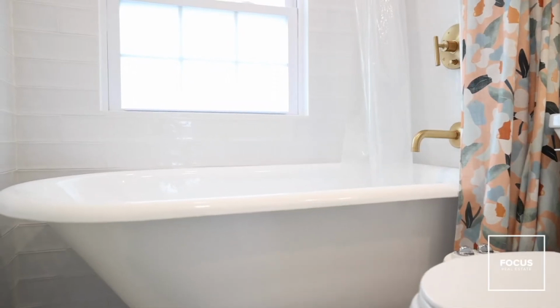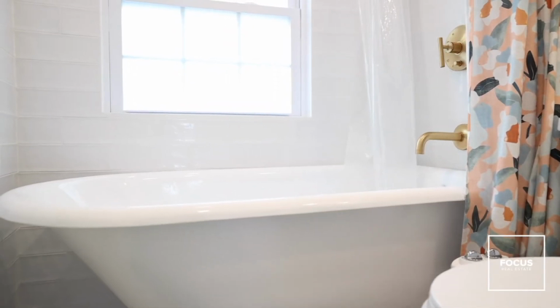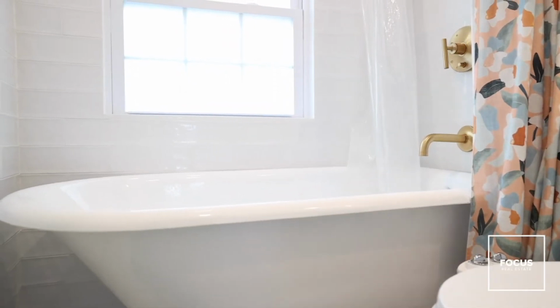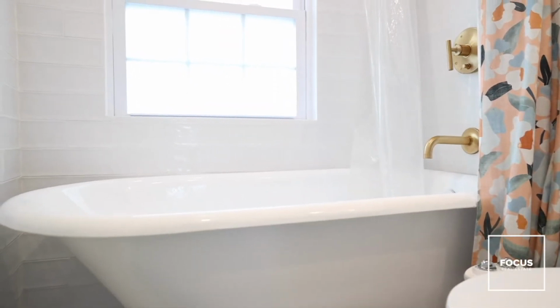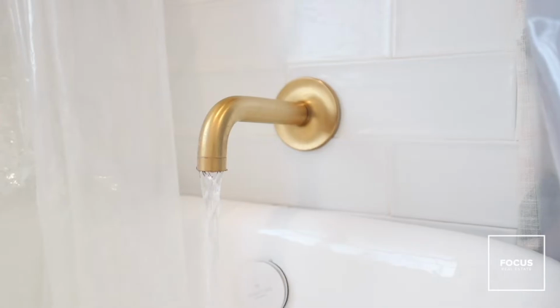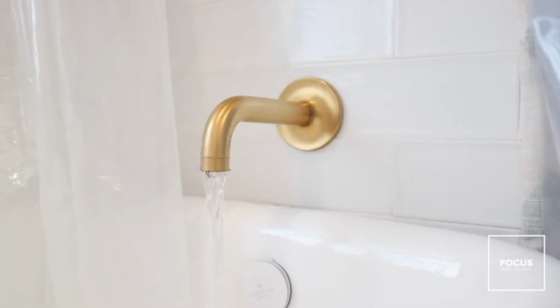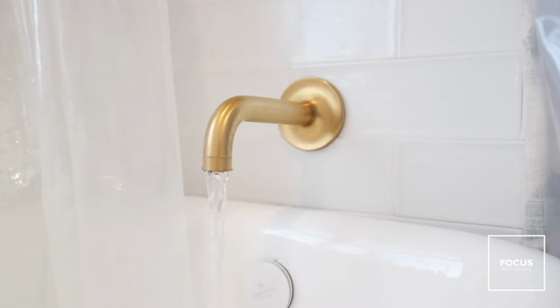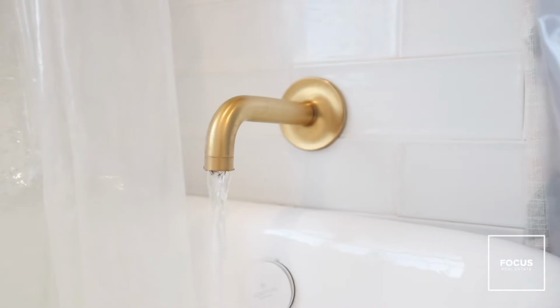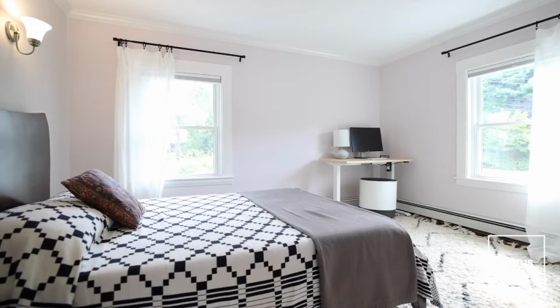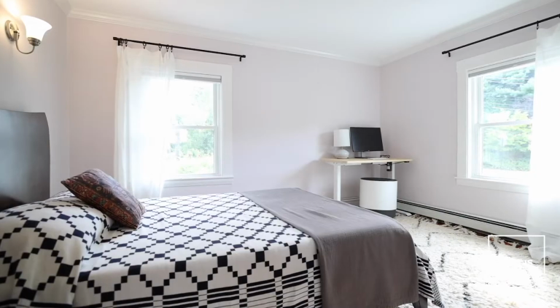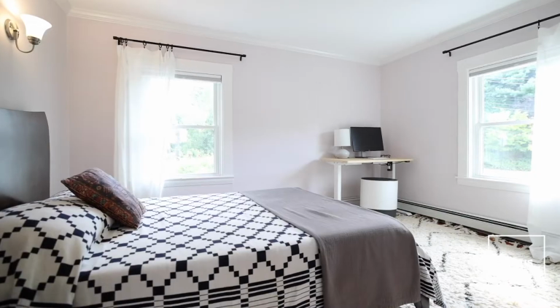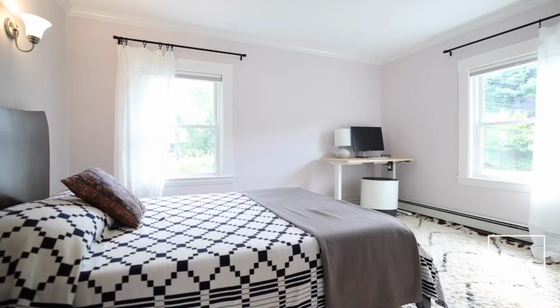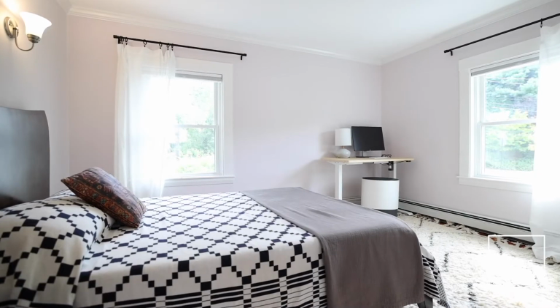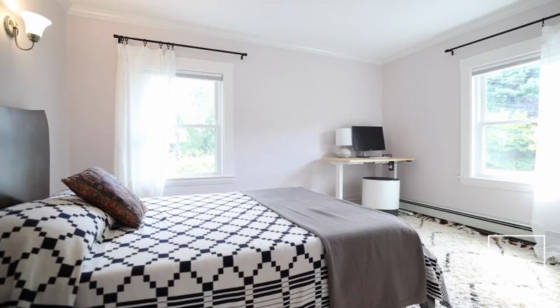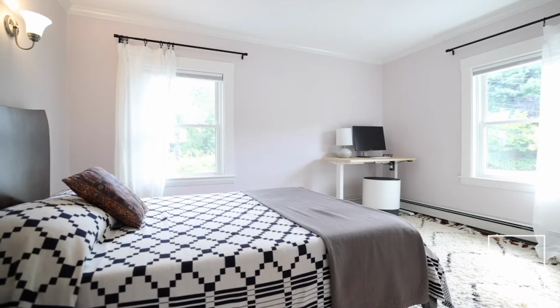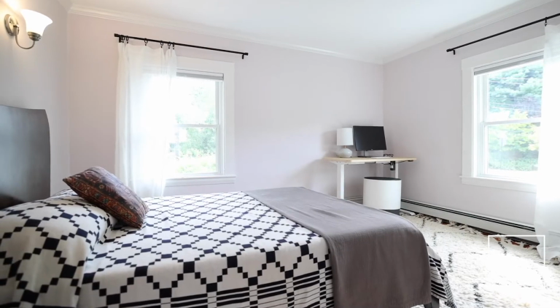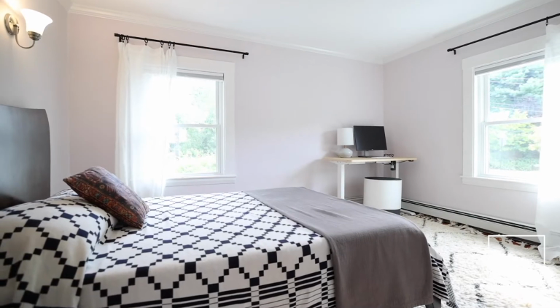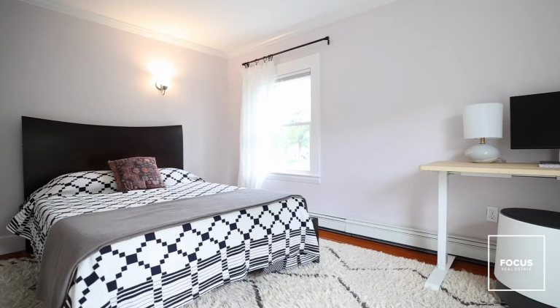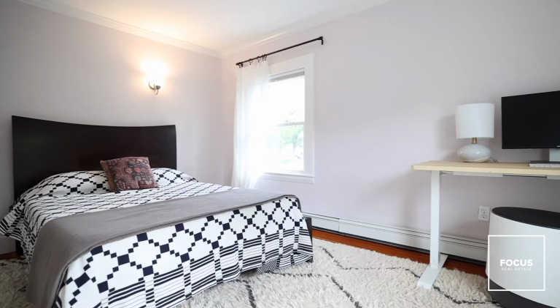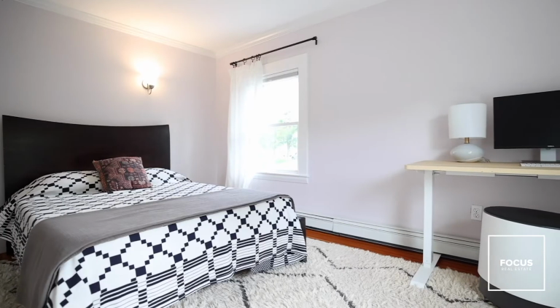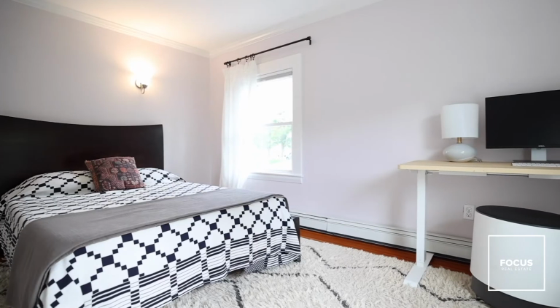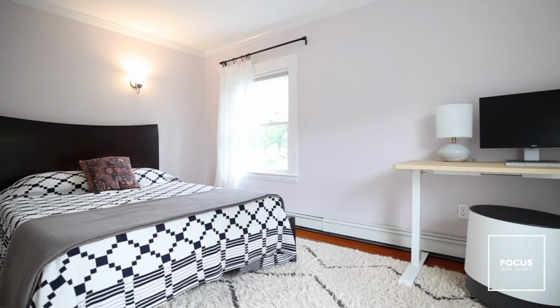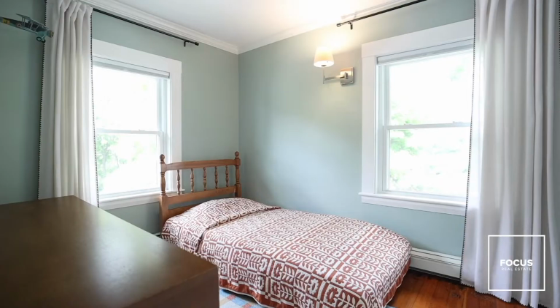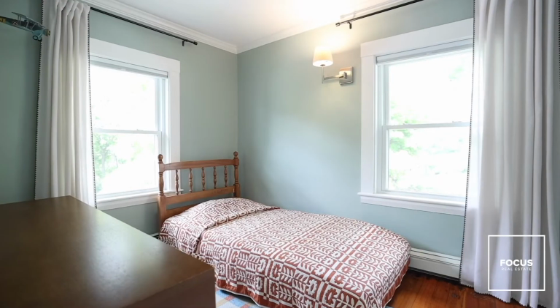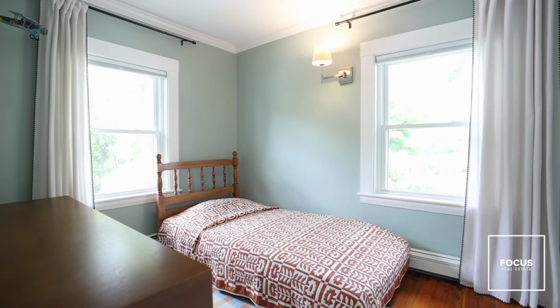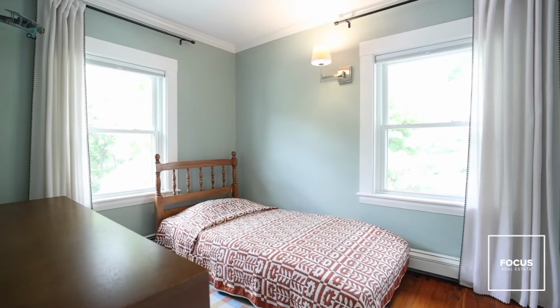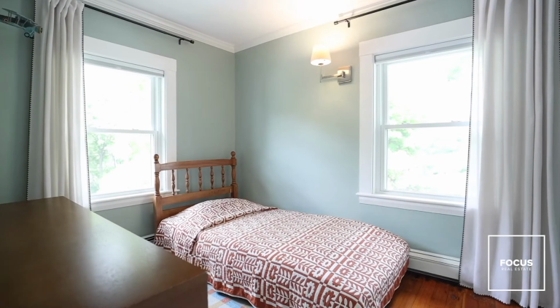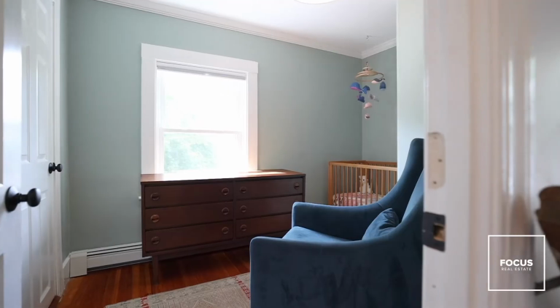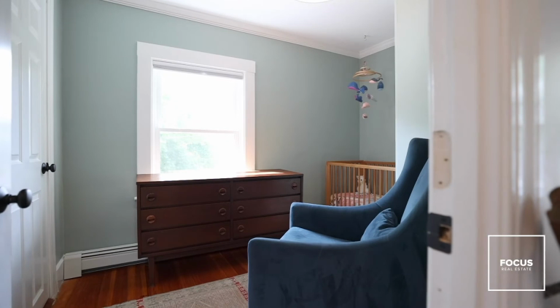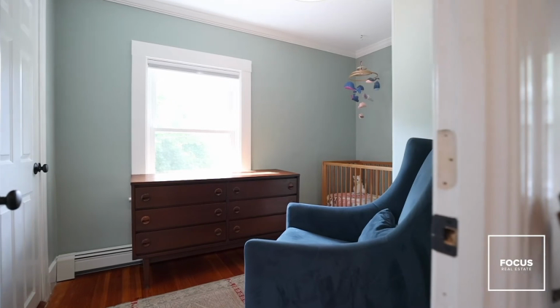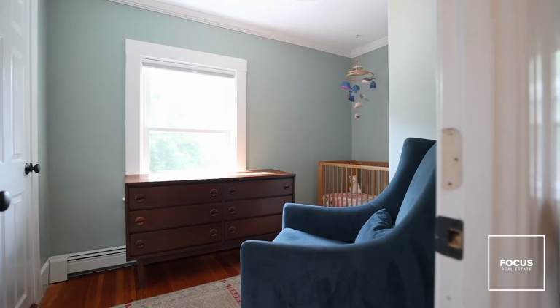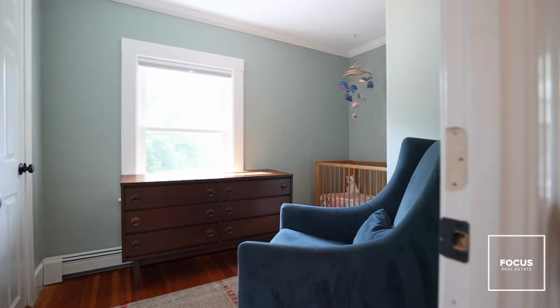Rounding out the second floor is your flex space. Turn it into a home office, your Peloton room, yoga retreat — the choice is yours.